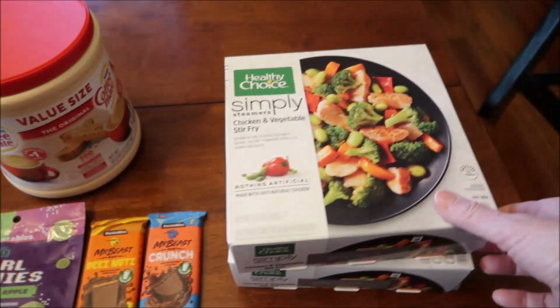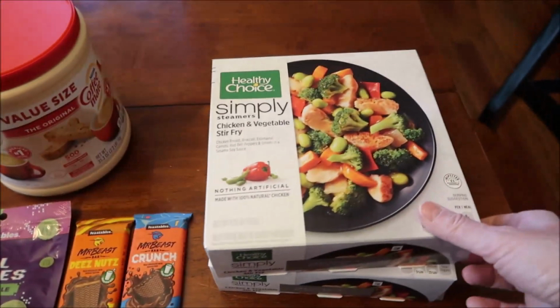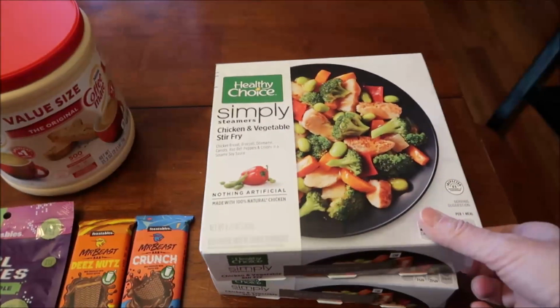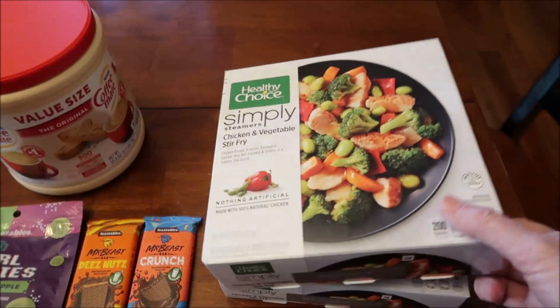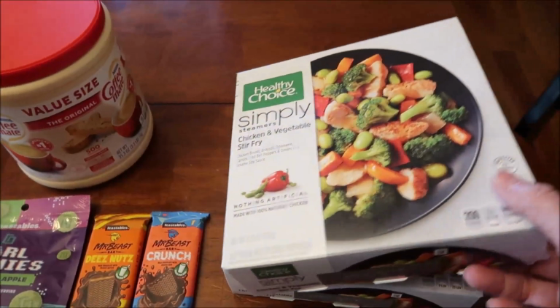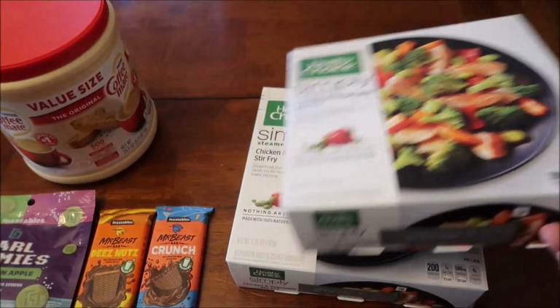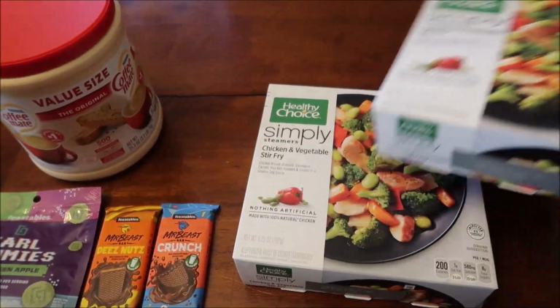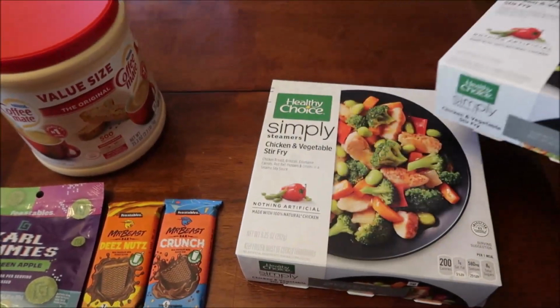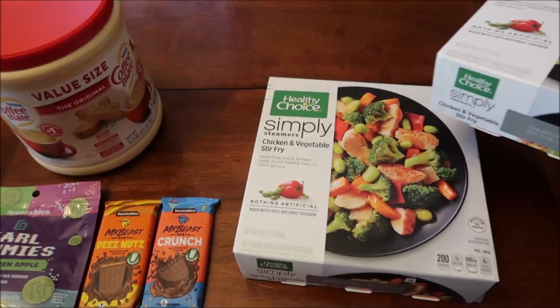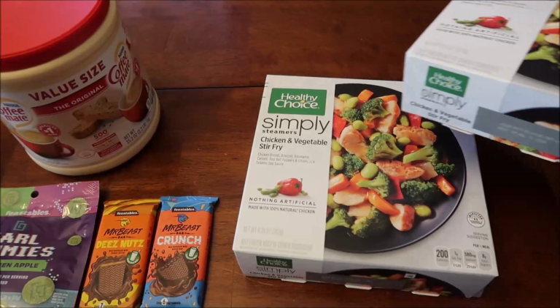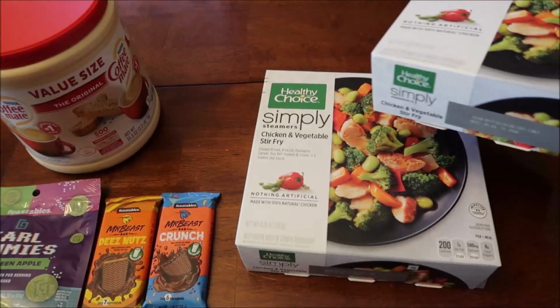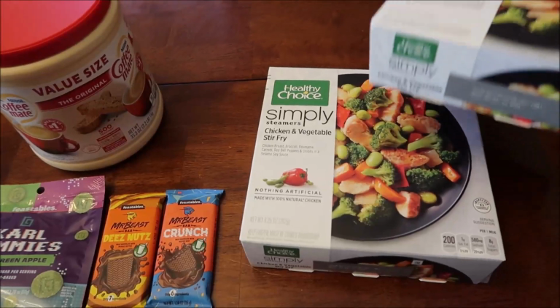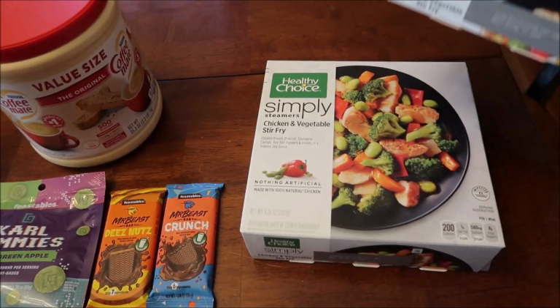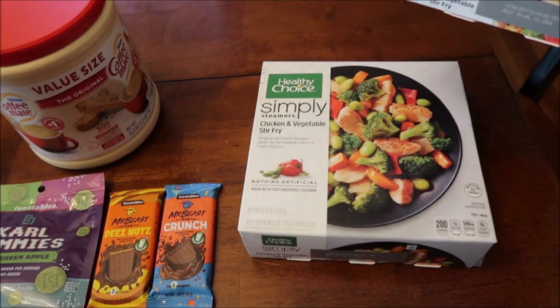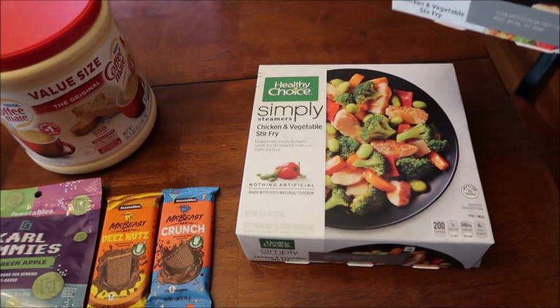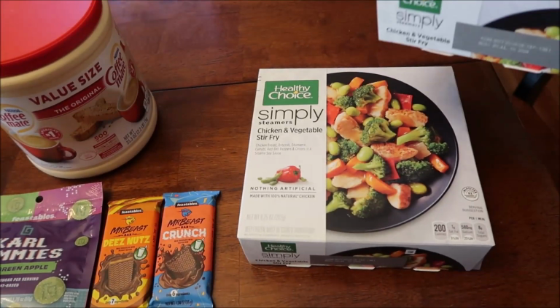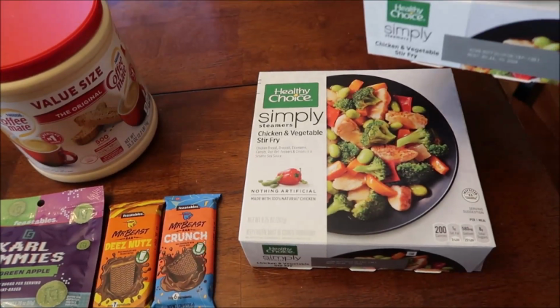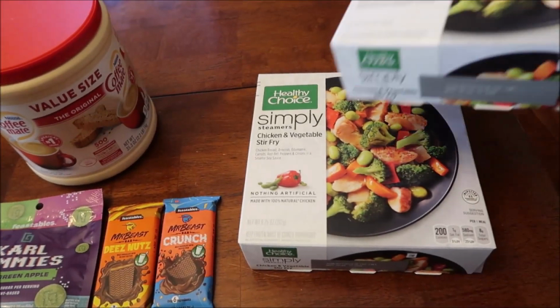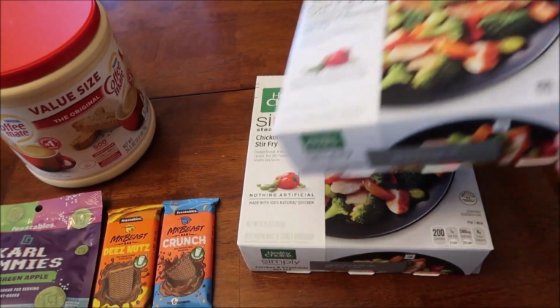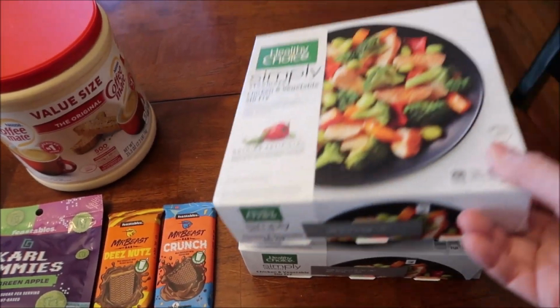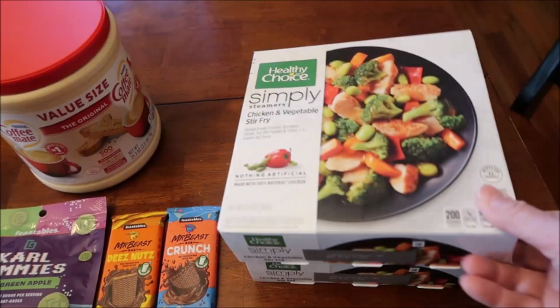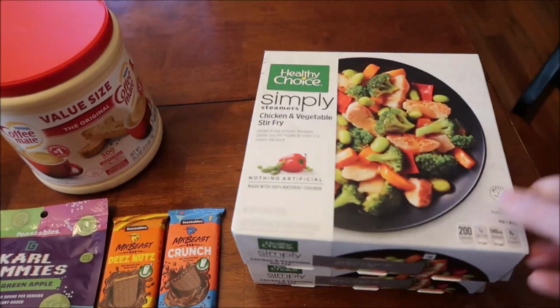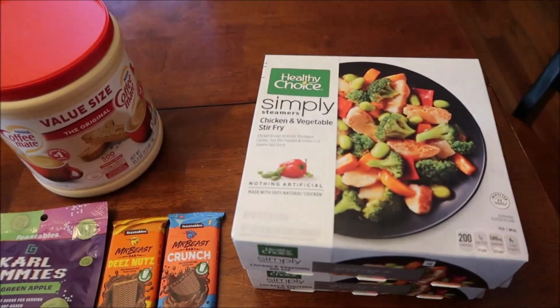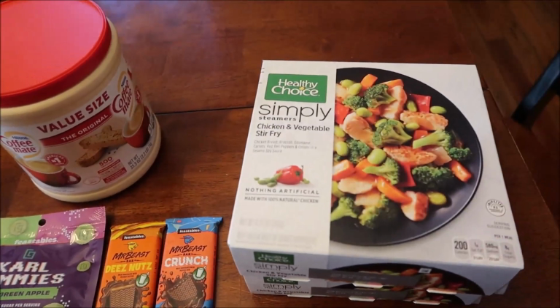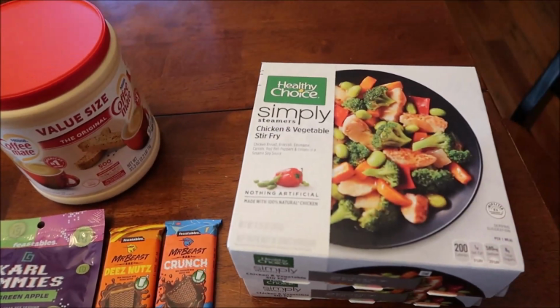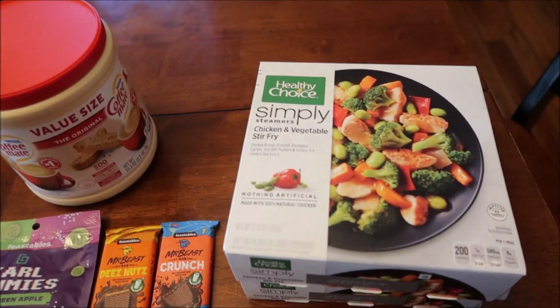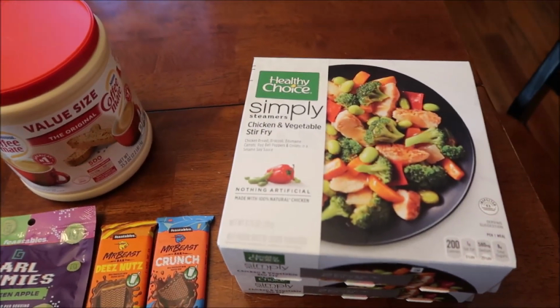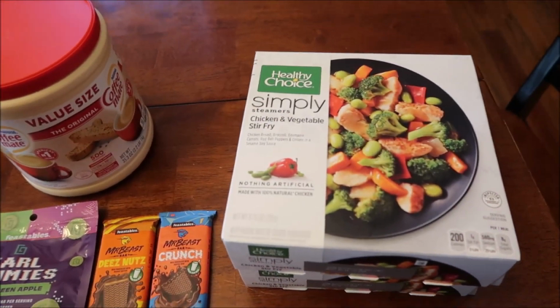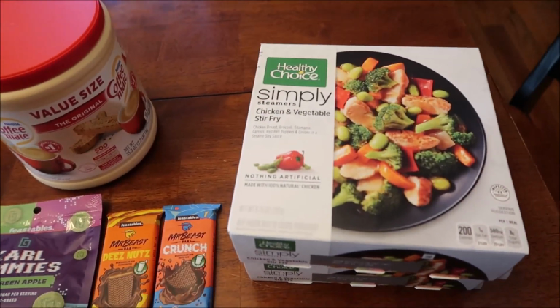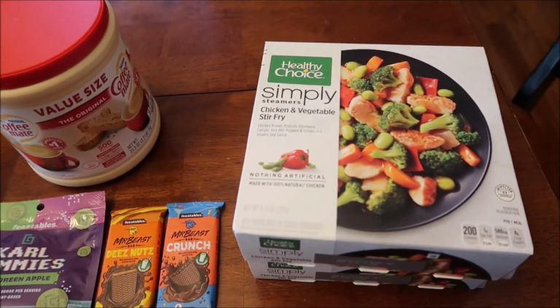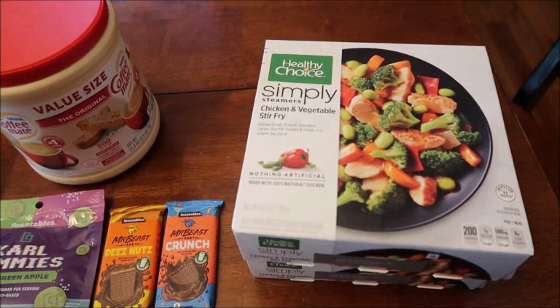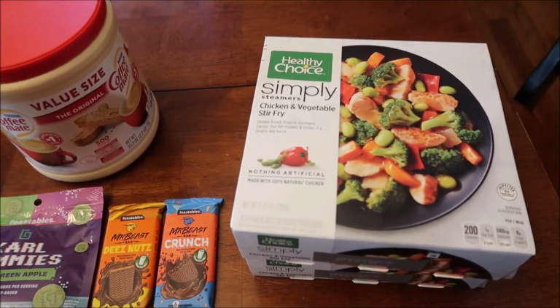We'll try all the Feastables together. I also bought two more of the Healthy Choice meals because I couldn't remember how many I had and just want to make sure I have enough to last me the week.